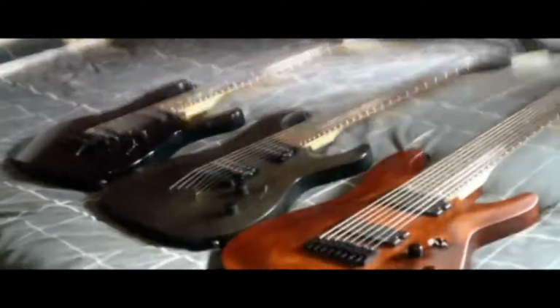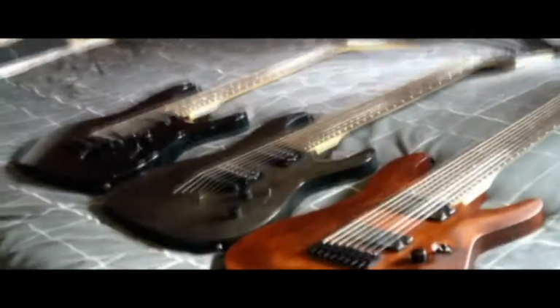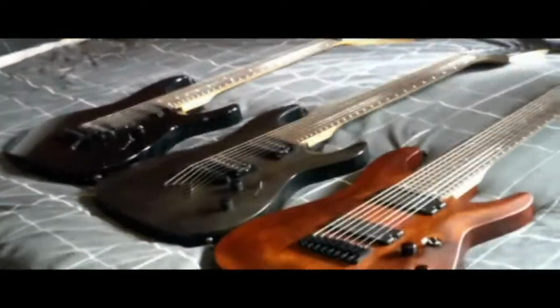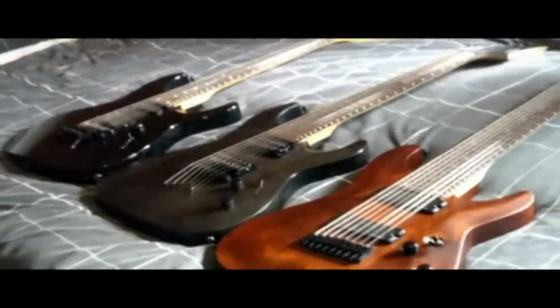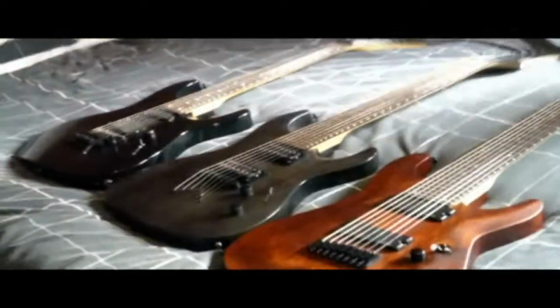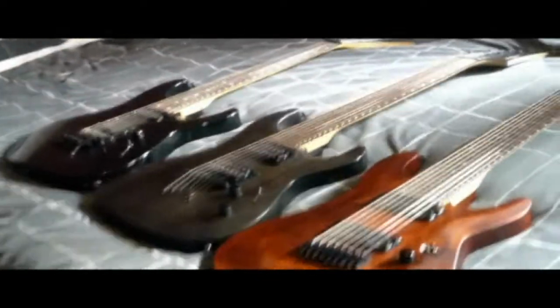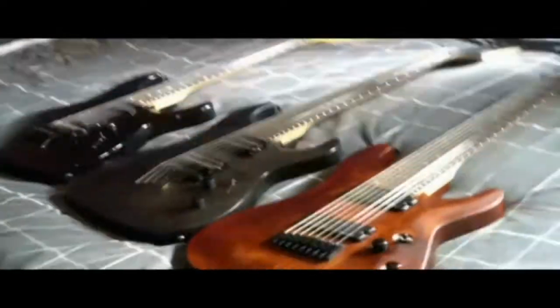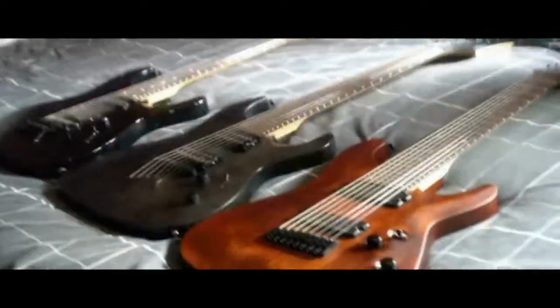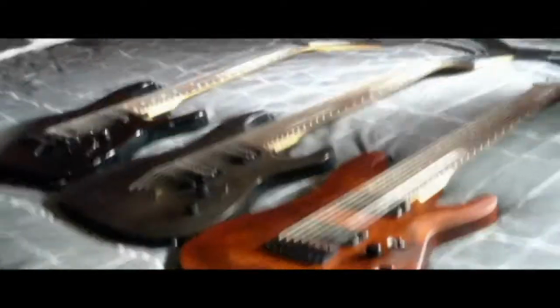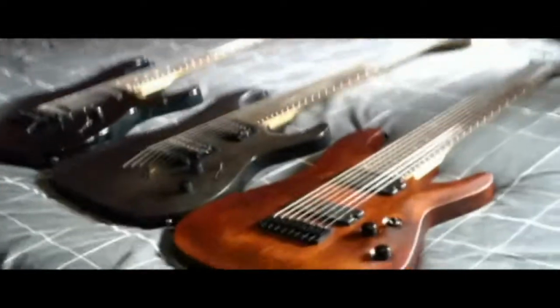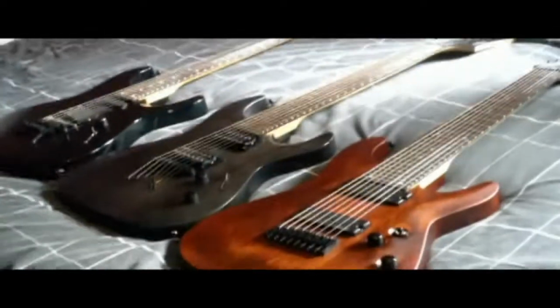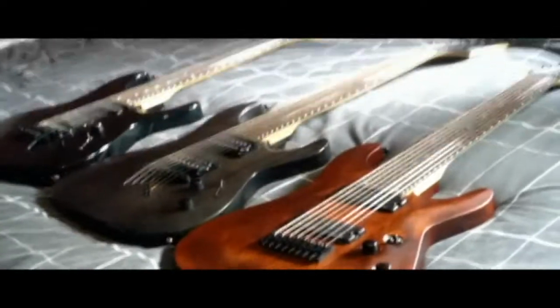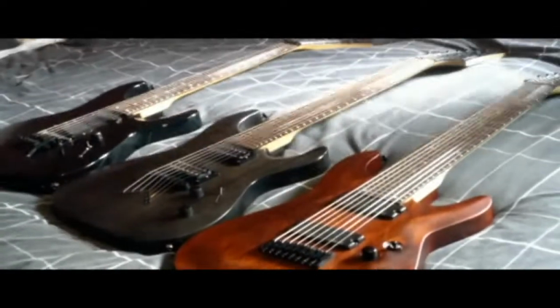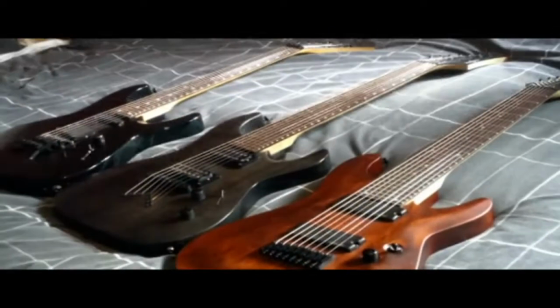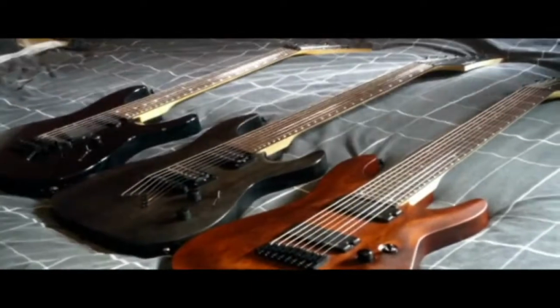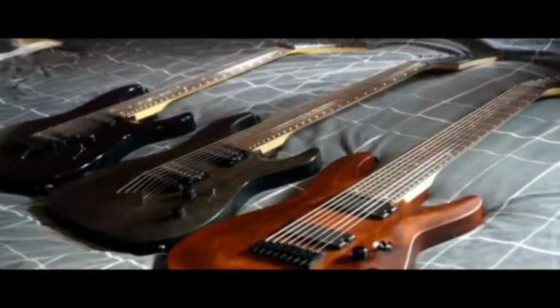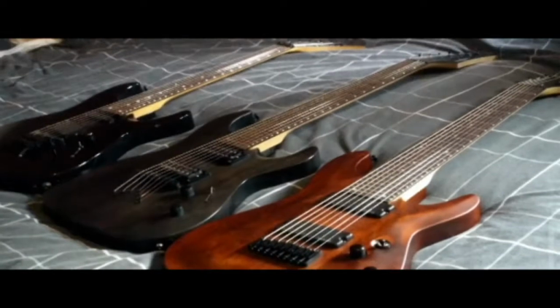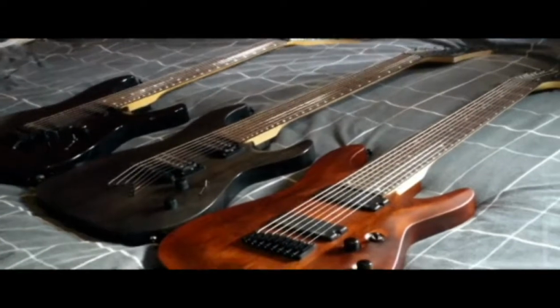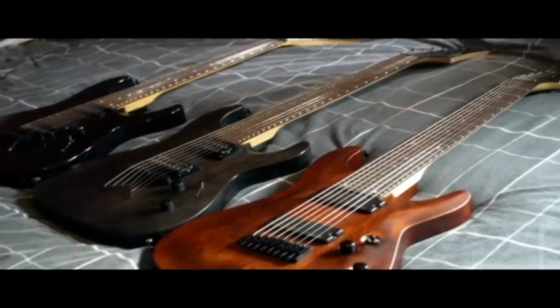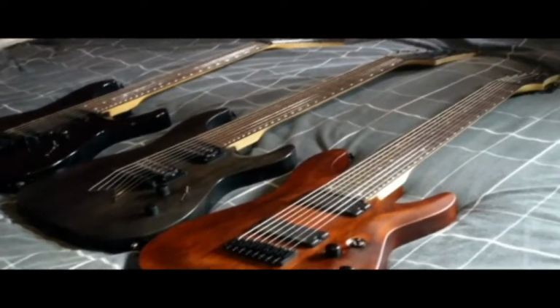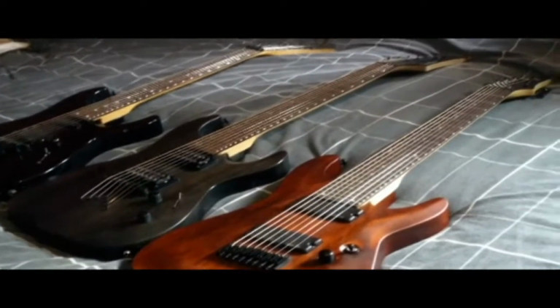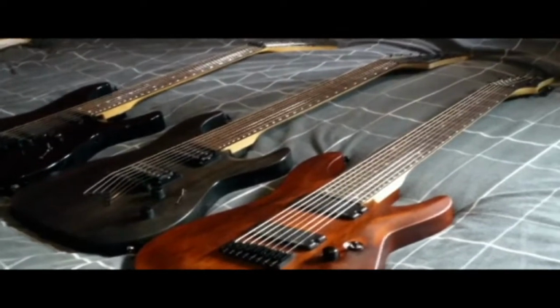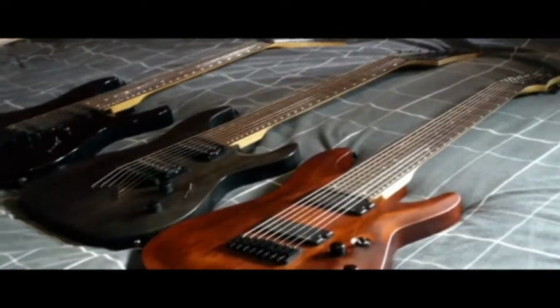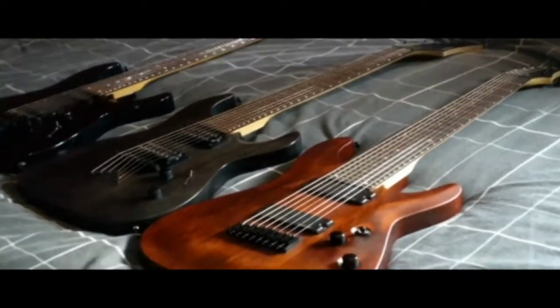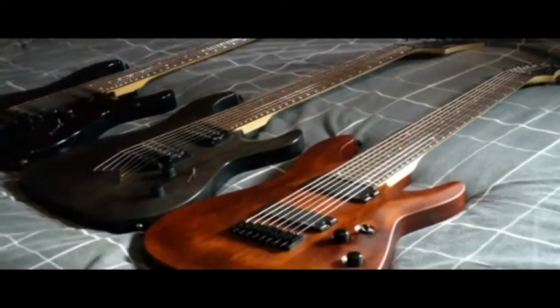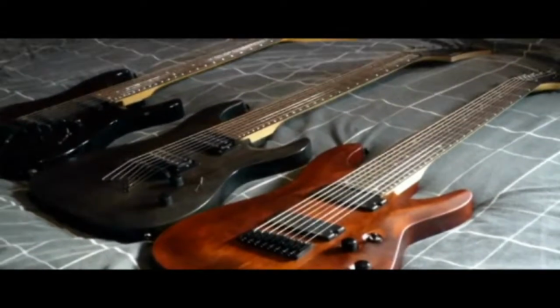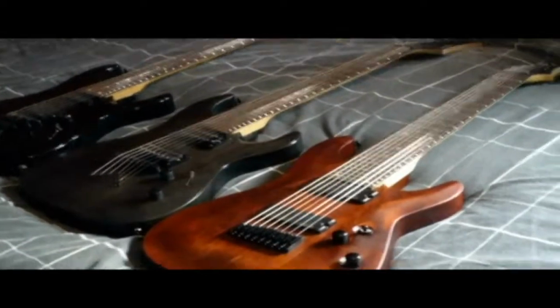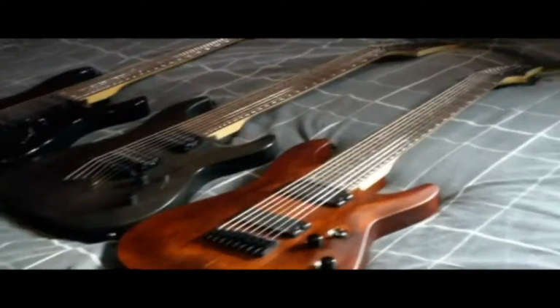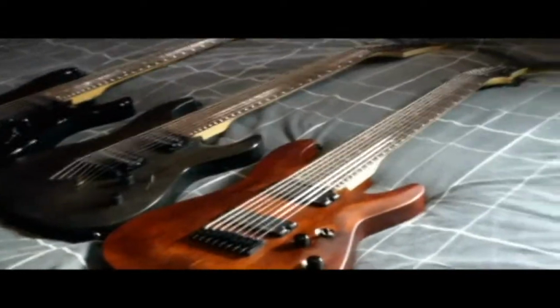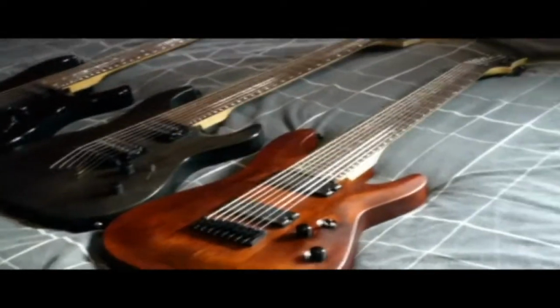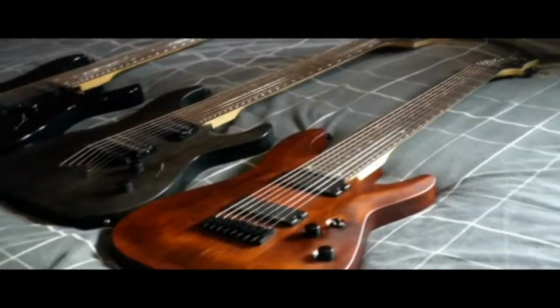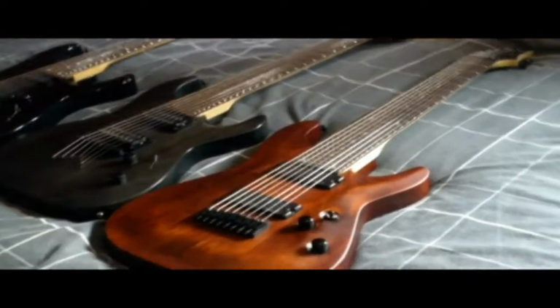I think you should have a 7-string as a transition, for health reasons really.